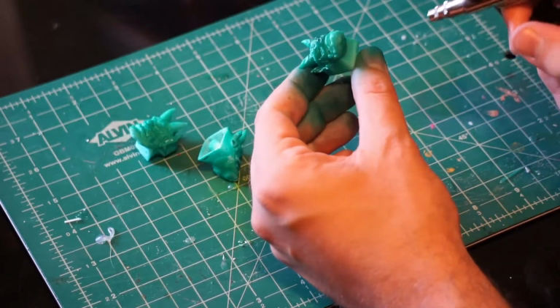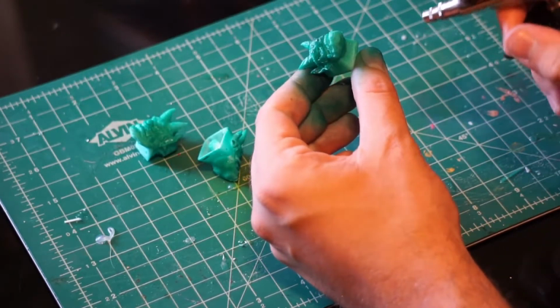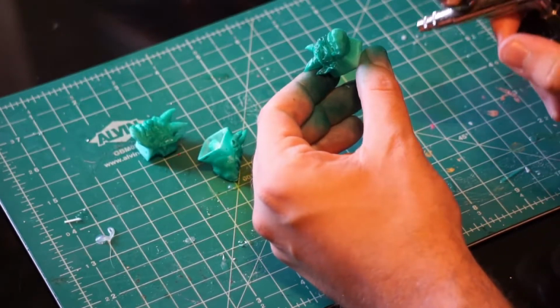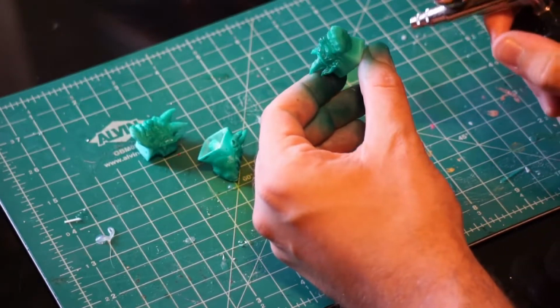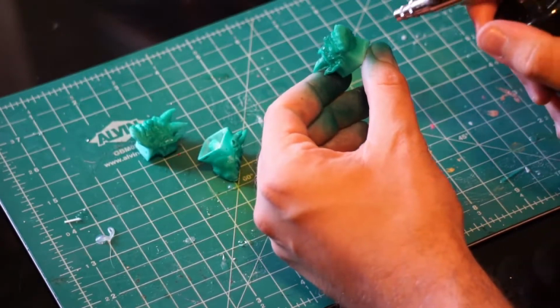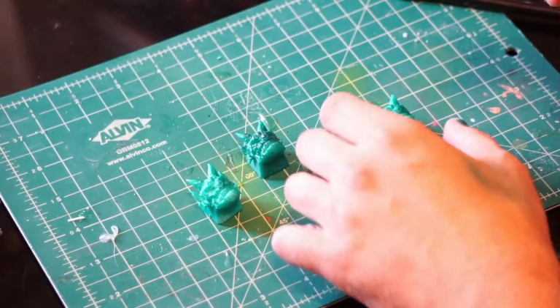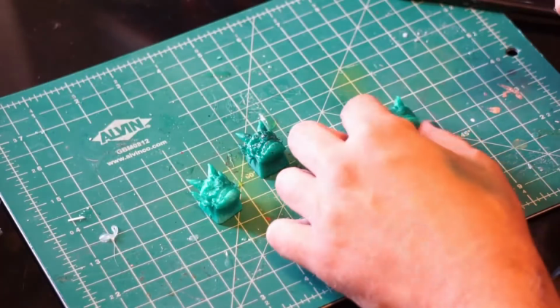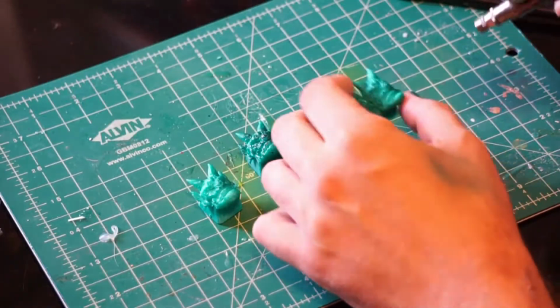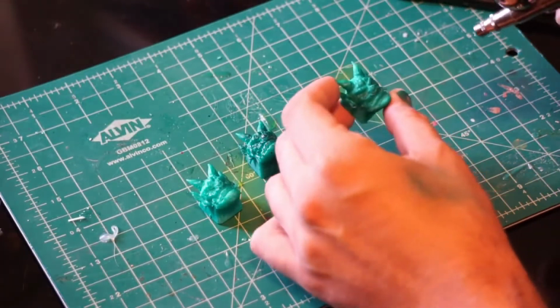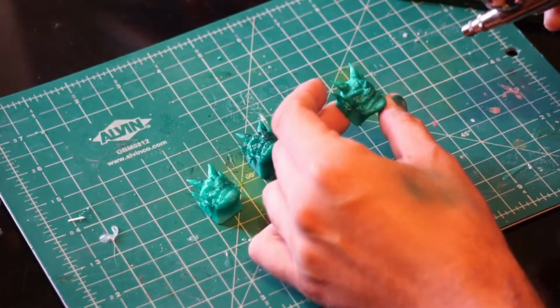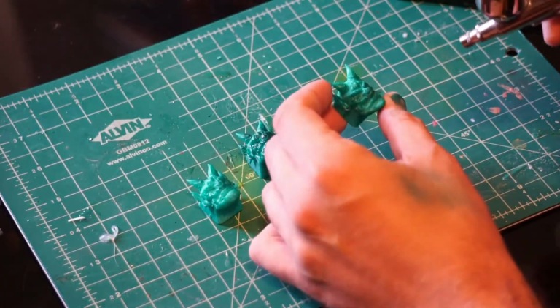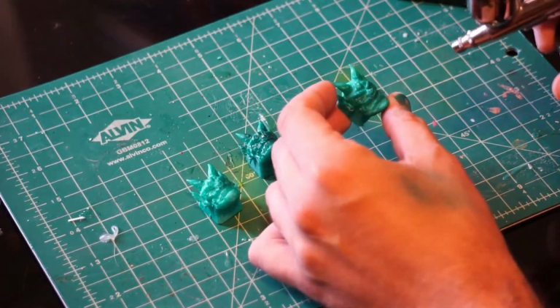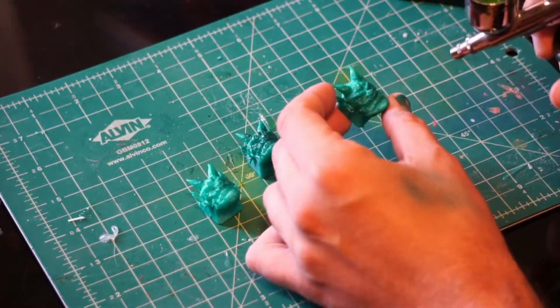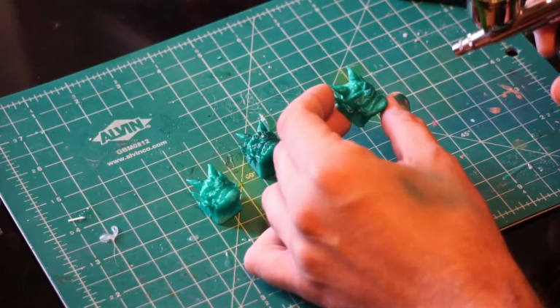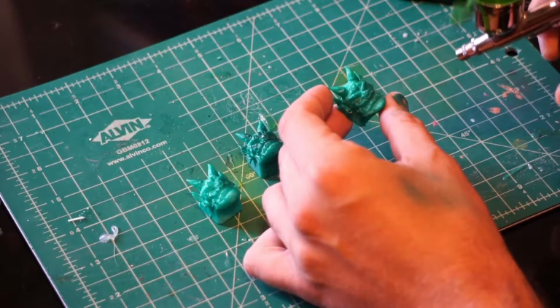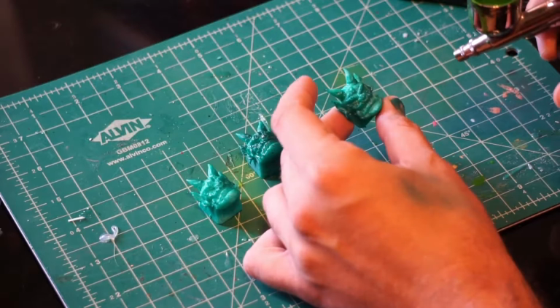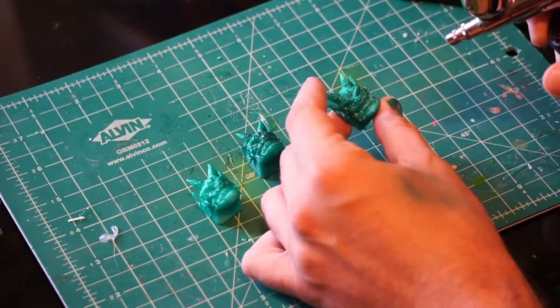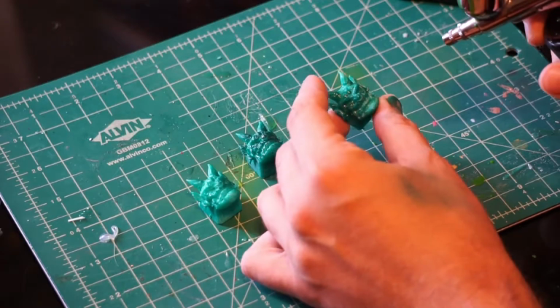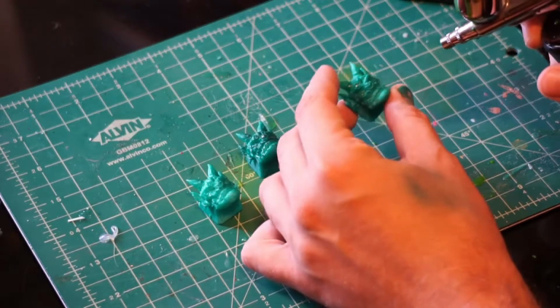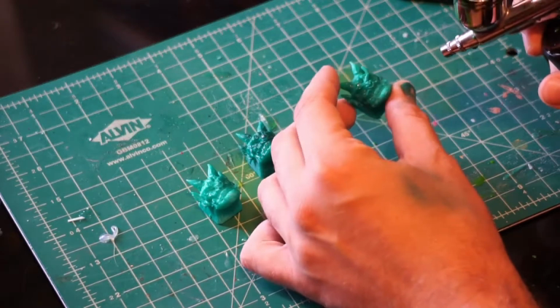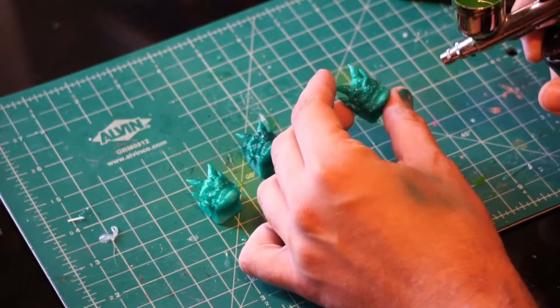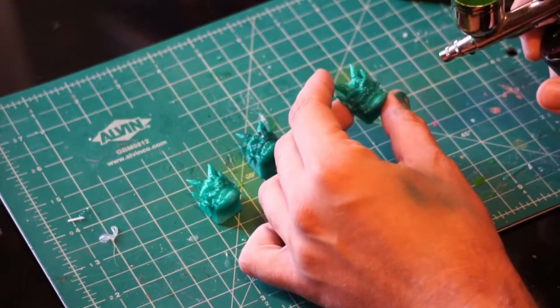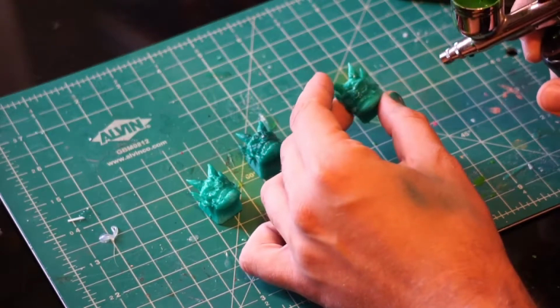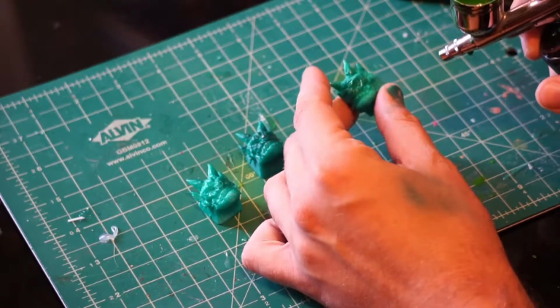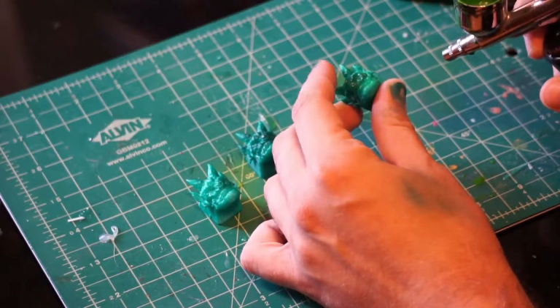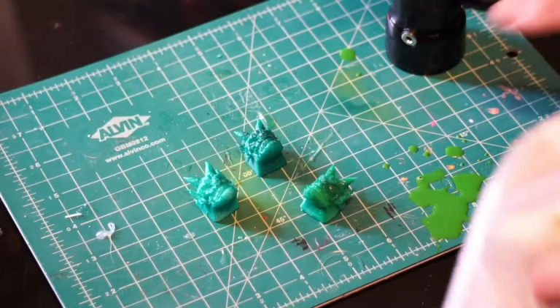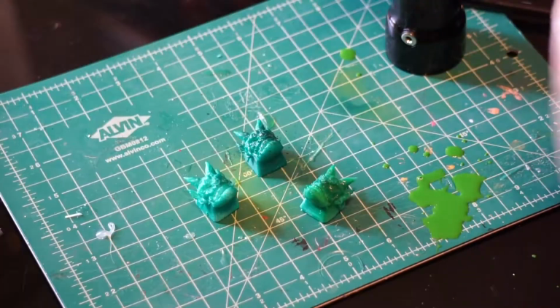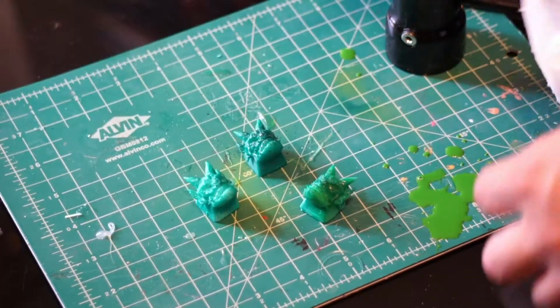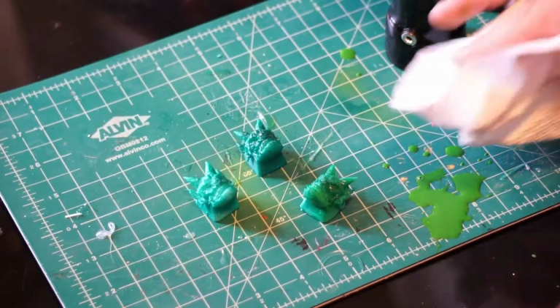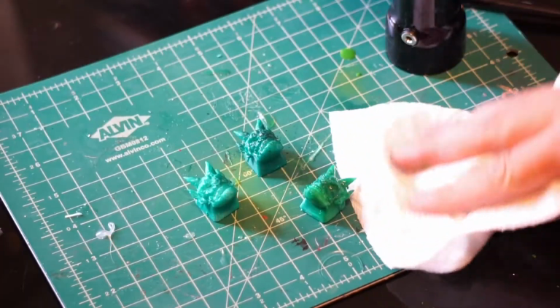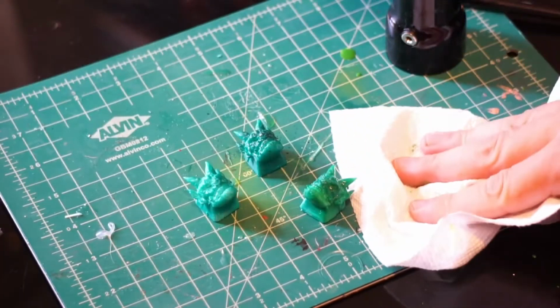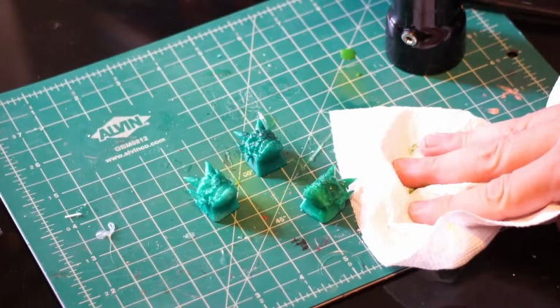For my second layer, I decided to go with a lighter pale green. Then I proceeded to make a giant mess and clean it up.